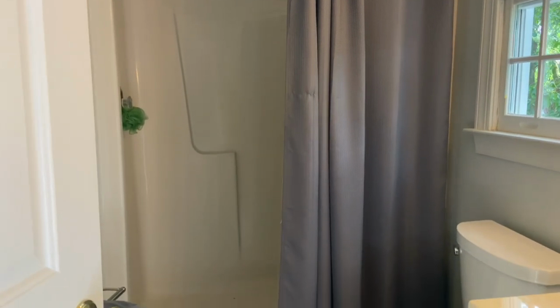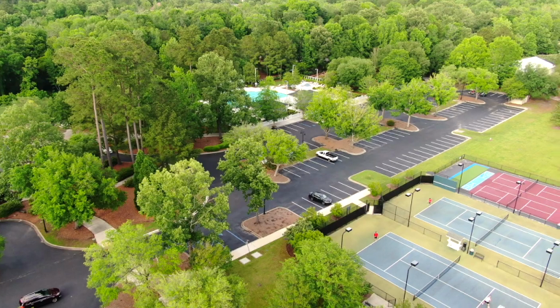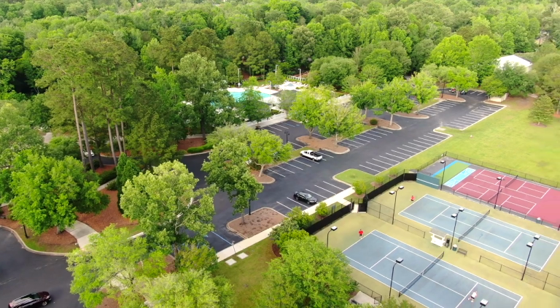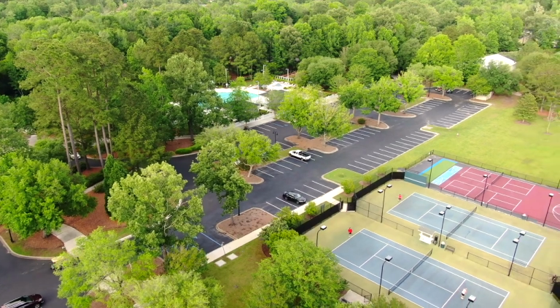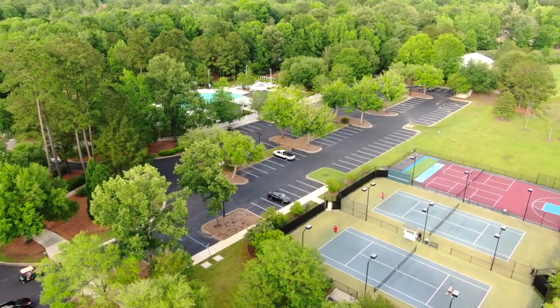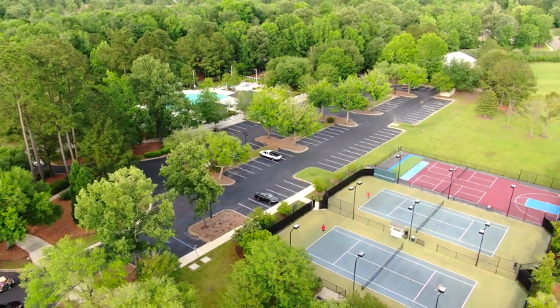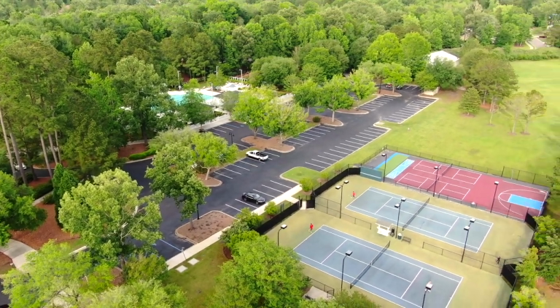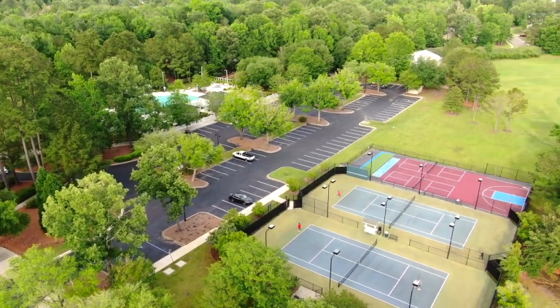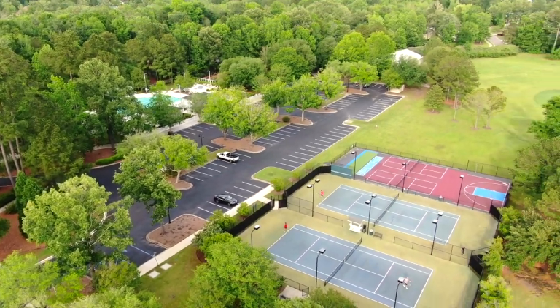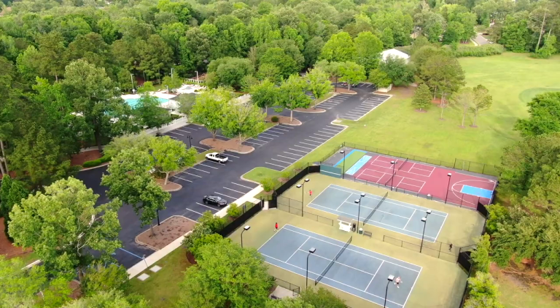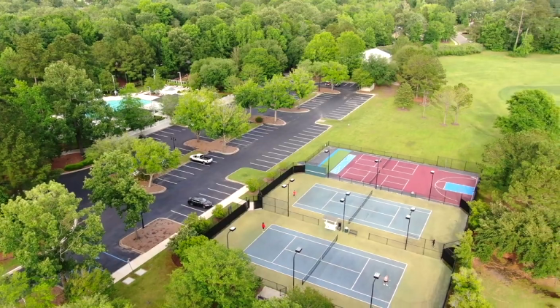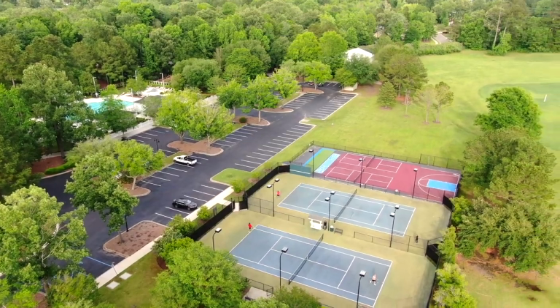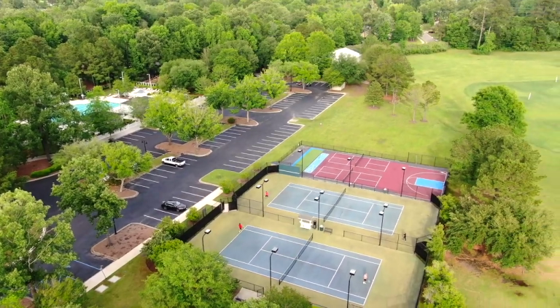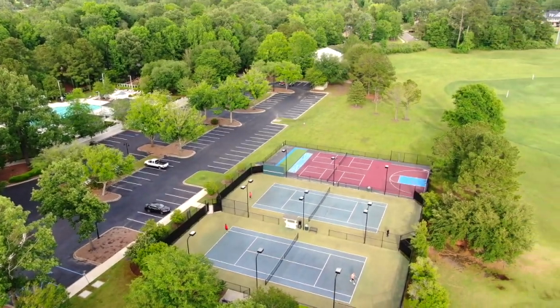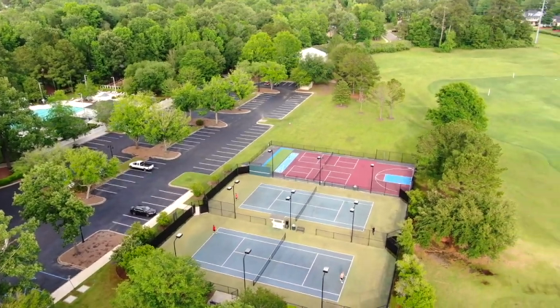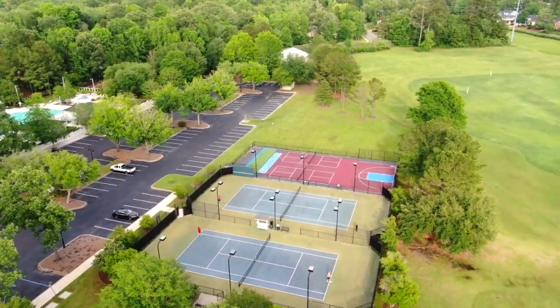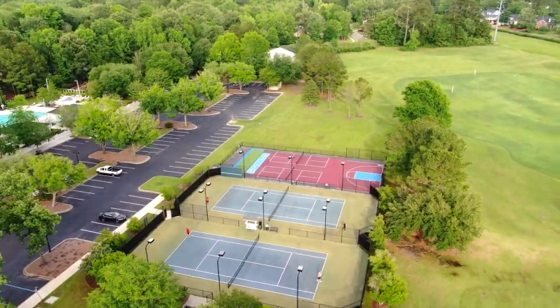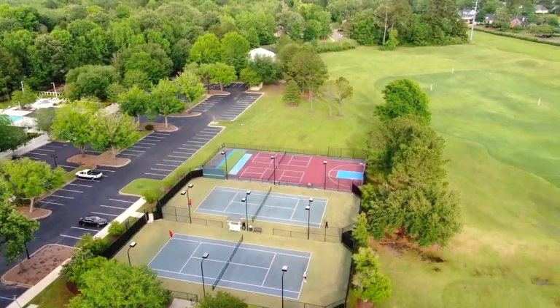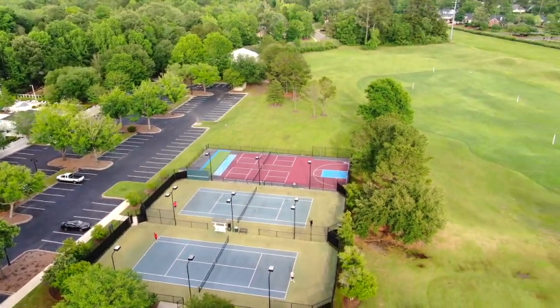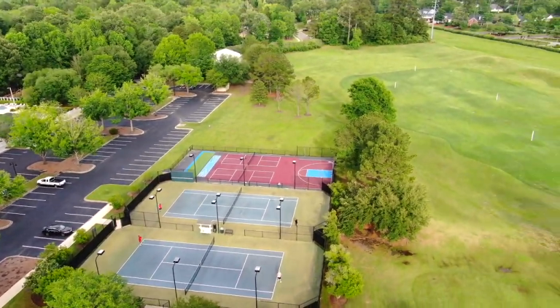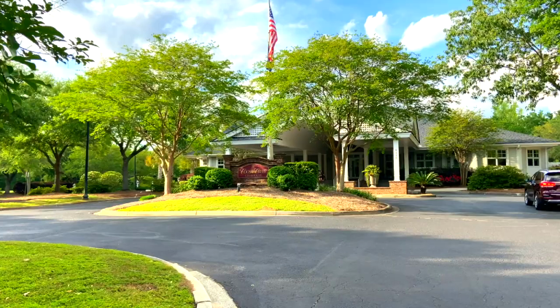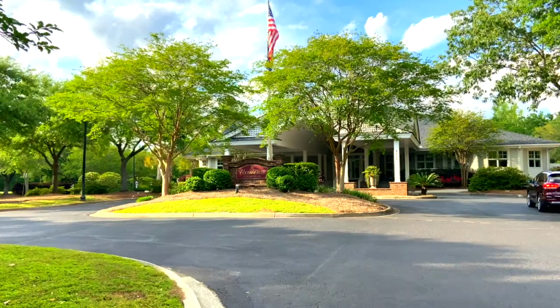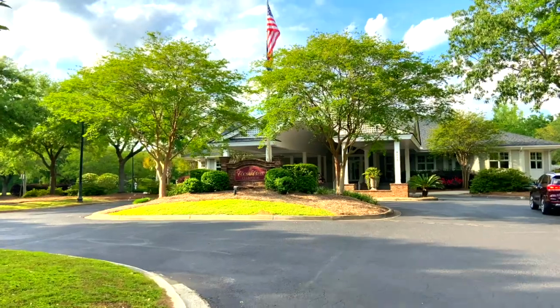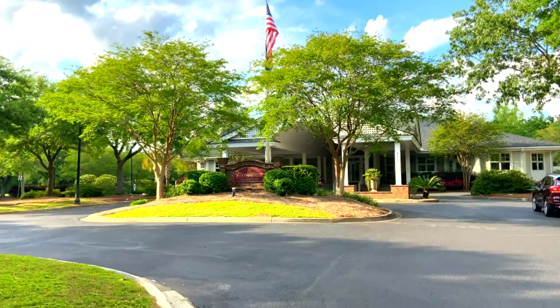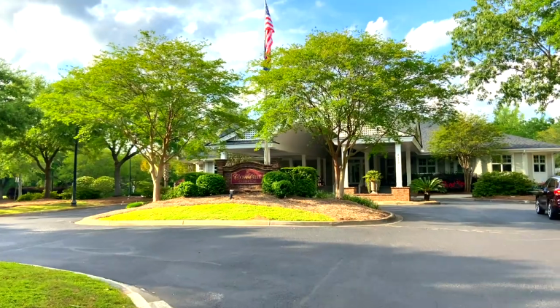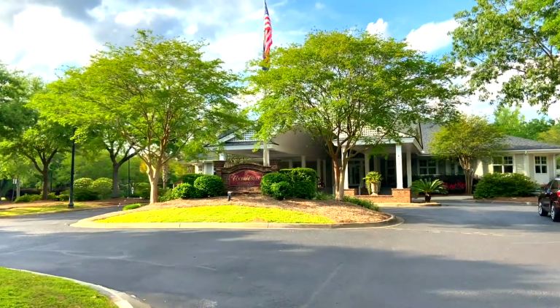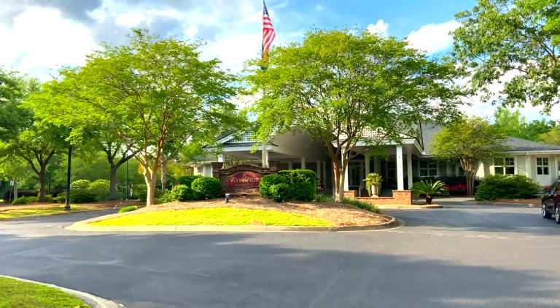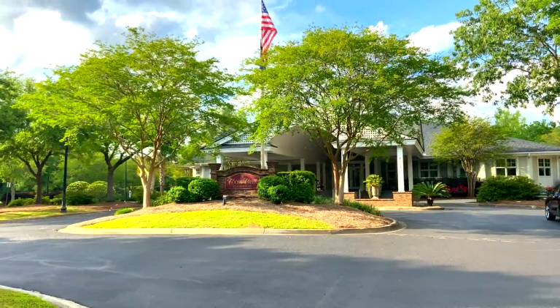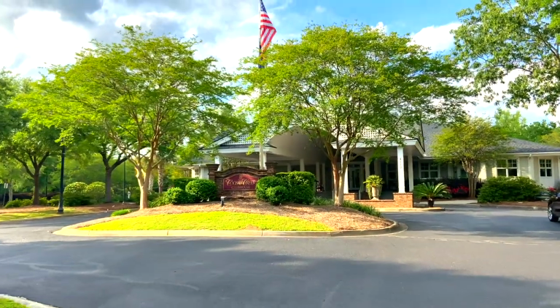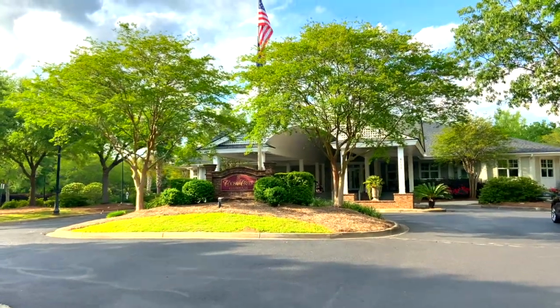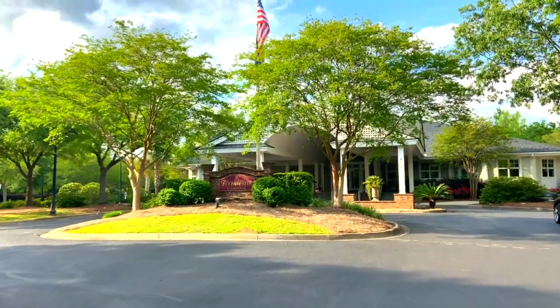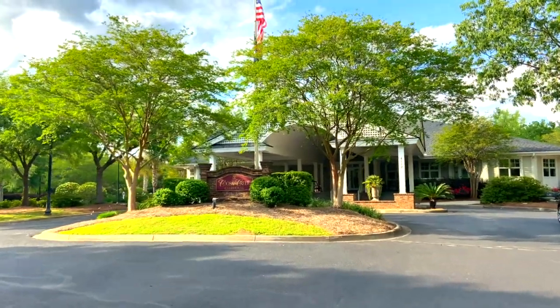As a homeowner, you are also a member of the country club, offering world-class golf, tennis, swimming, and dining.